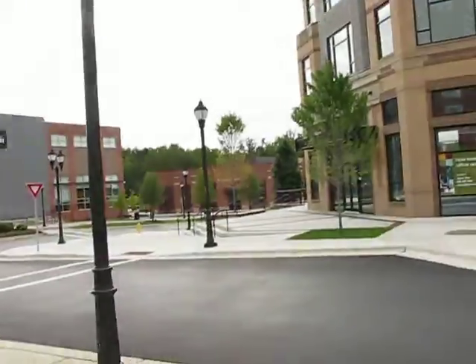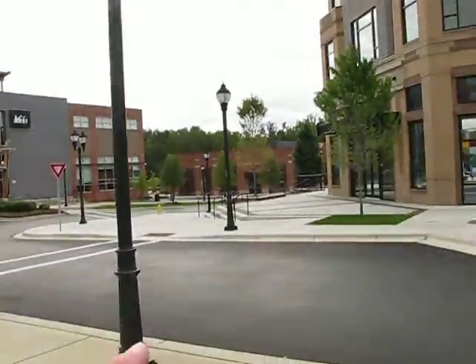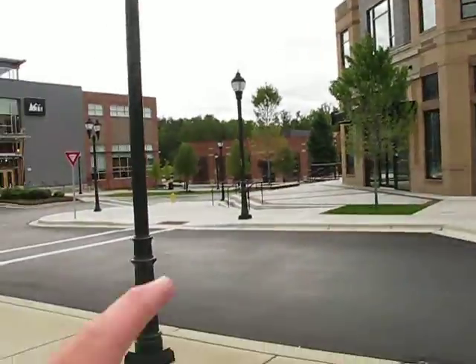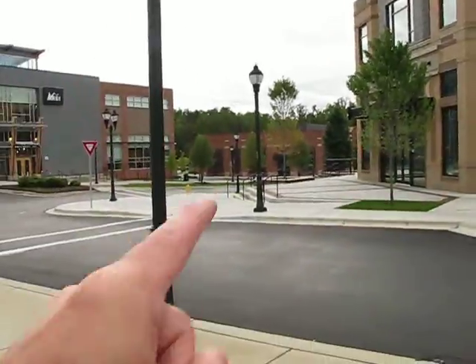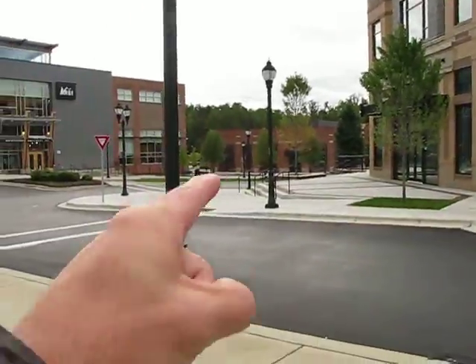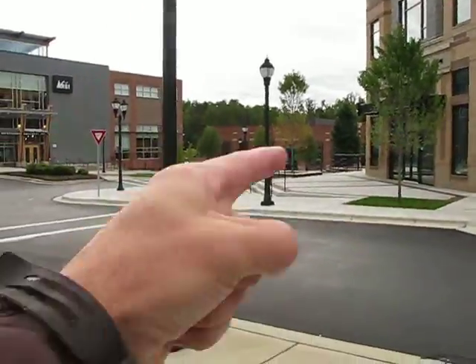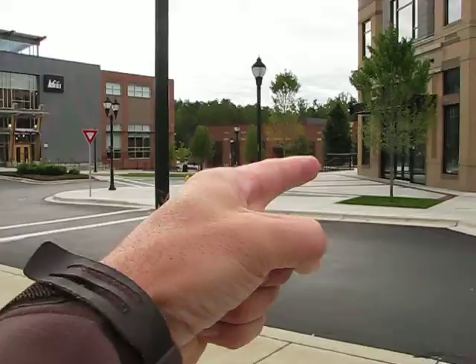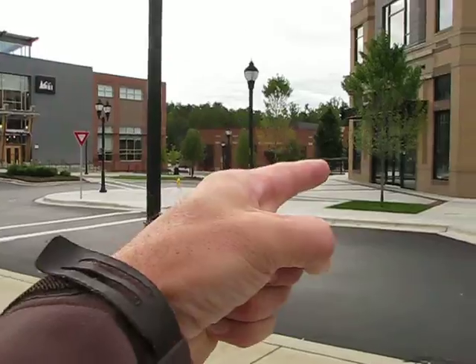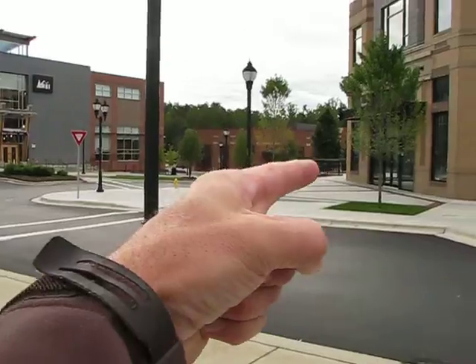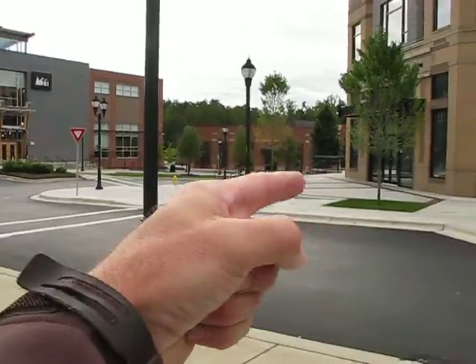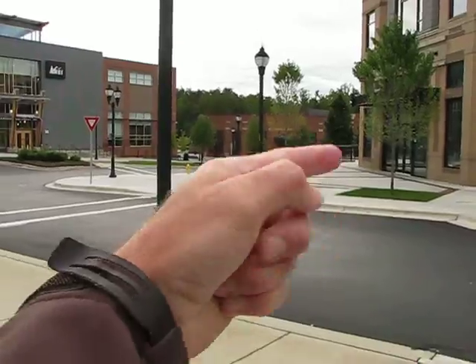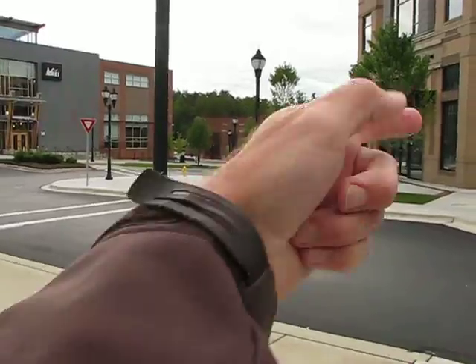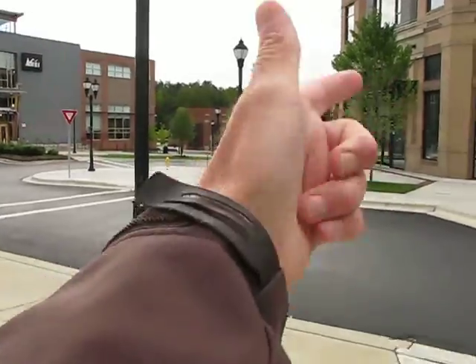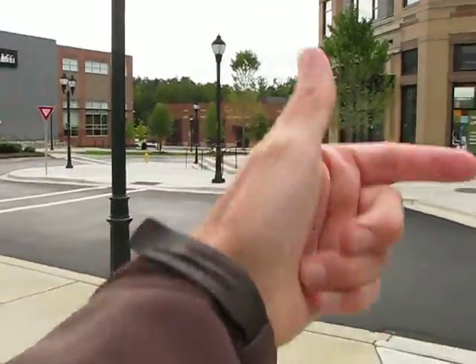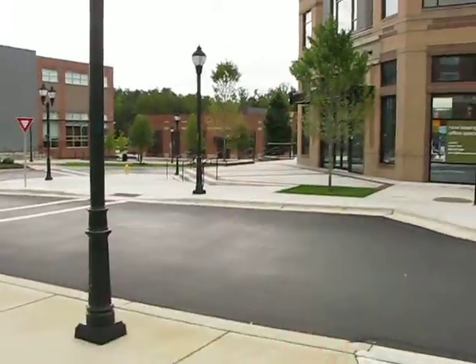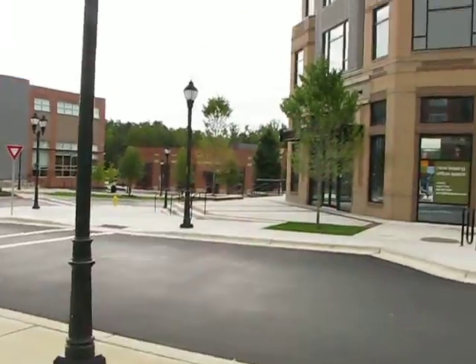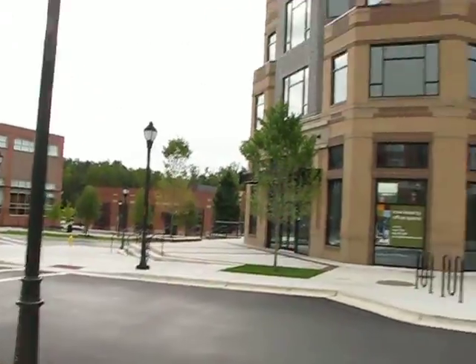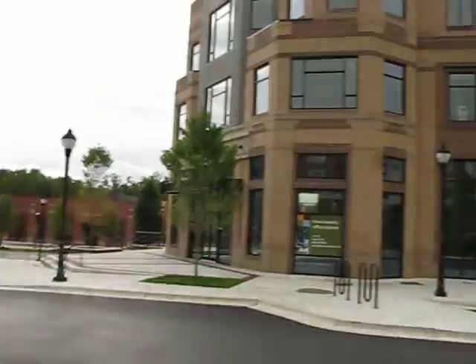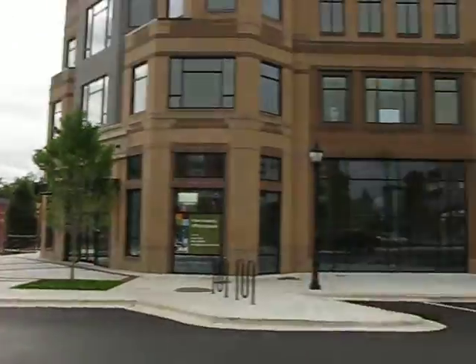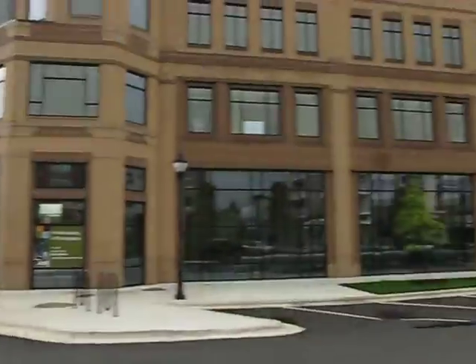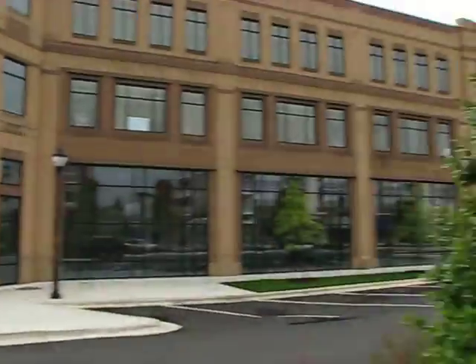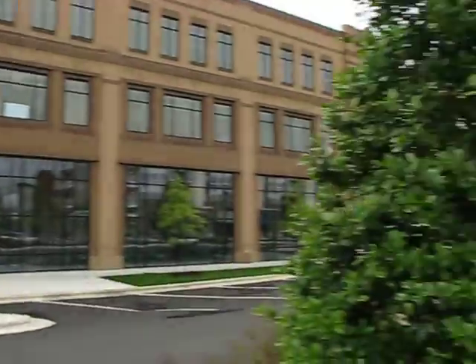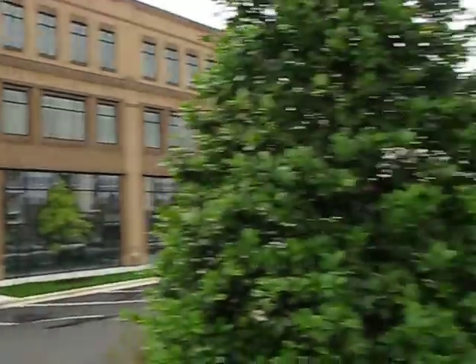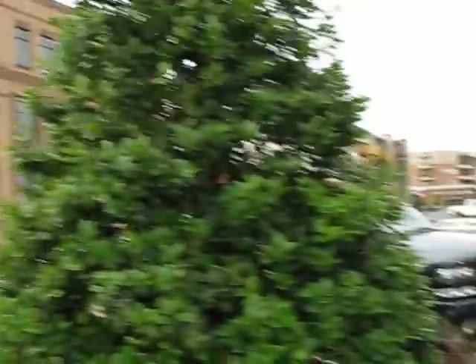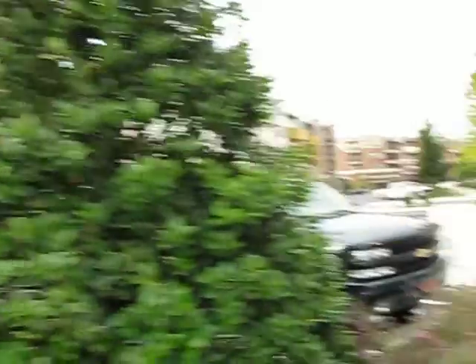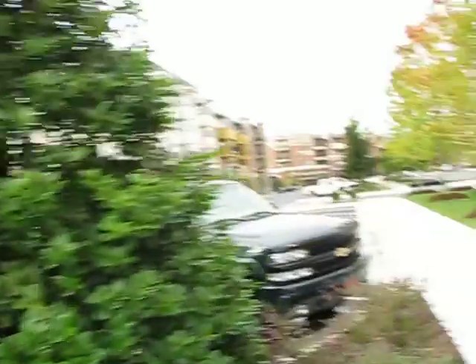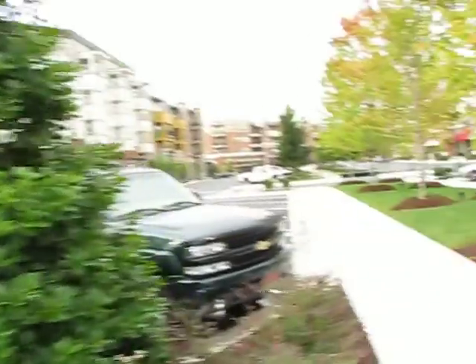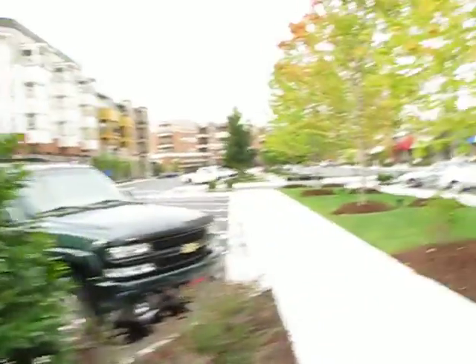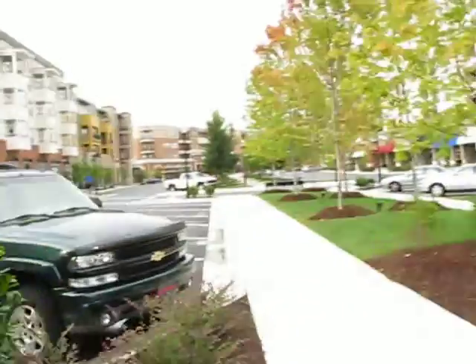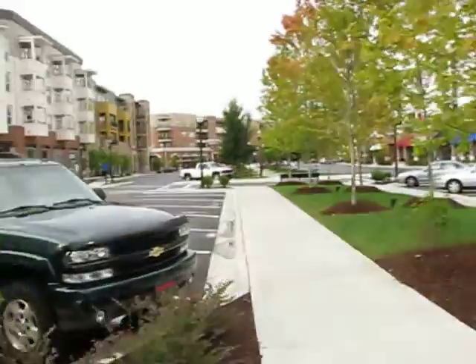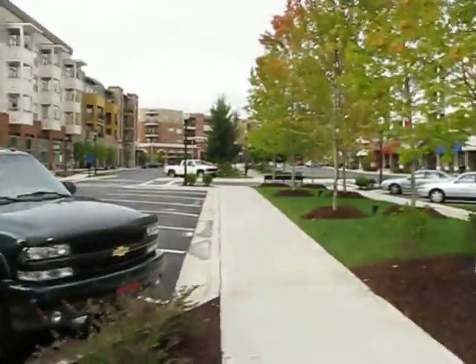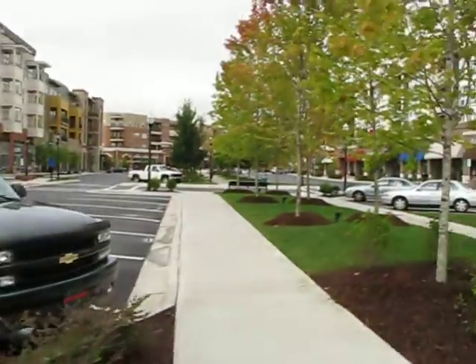If you drive out that way, that leads over to Highway 26. Now let's take a walk.